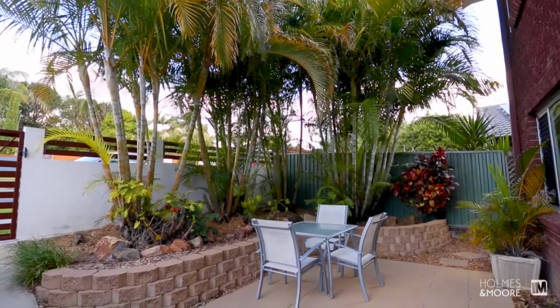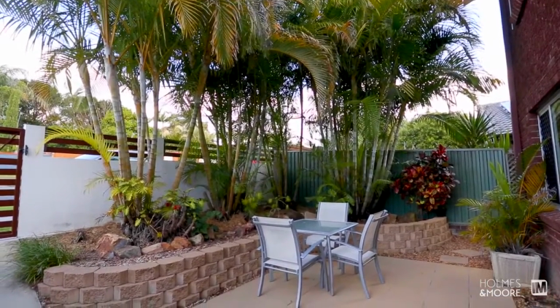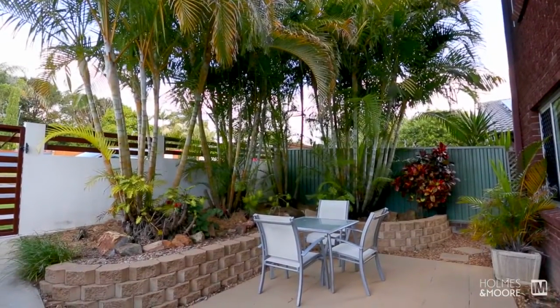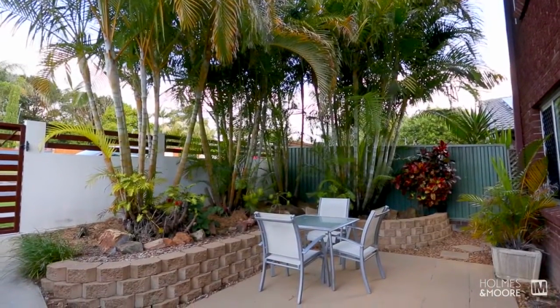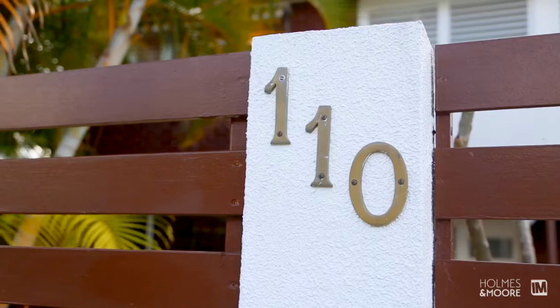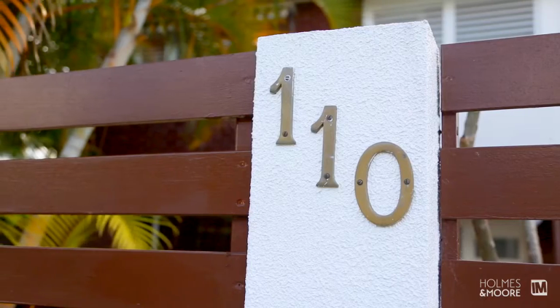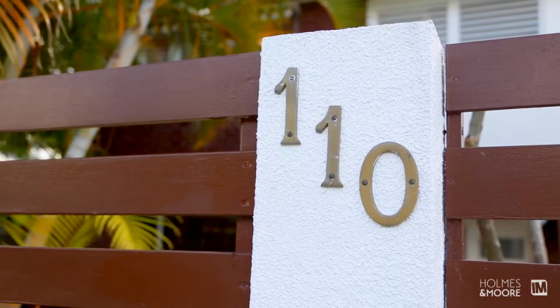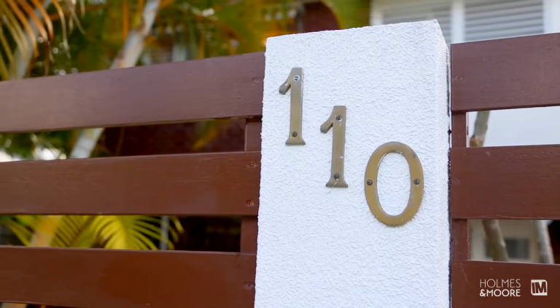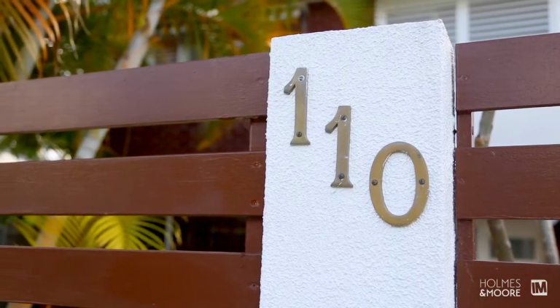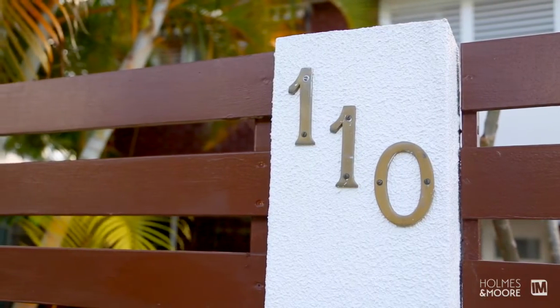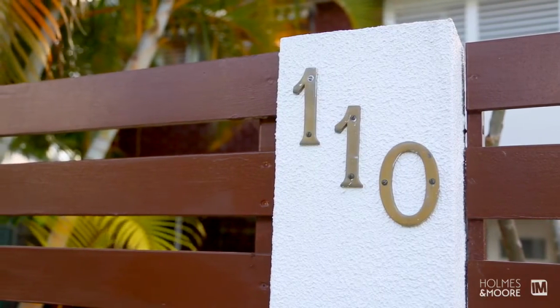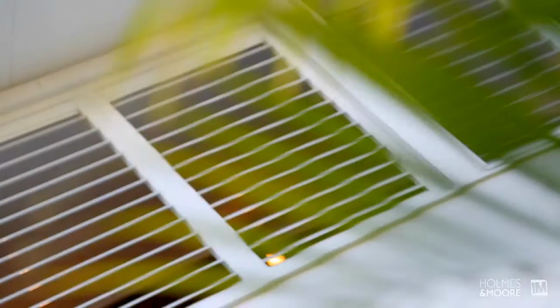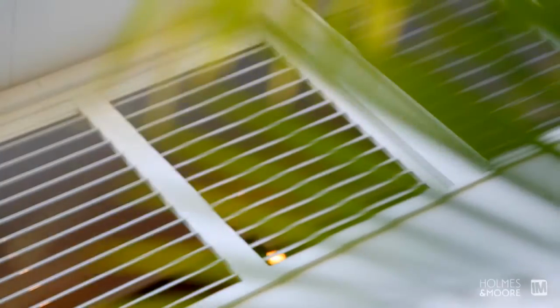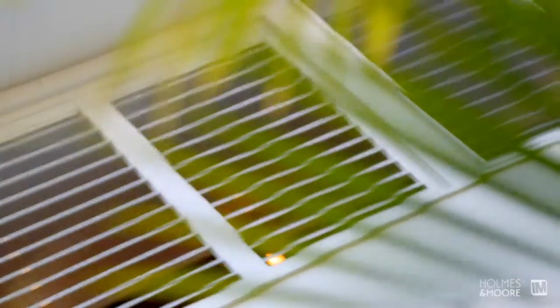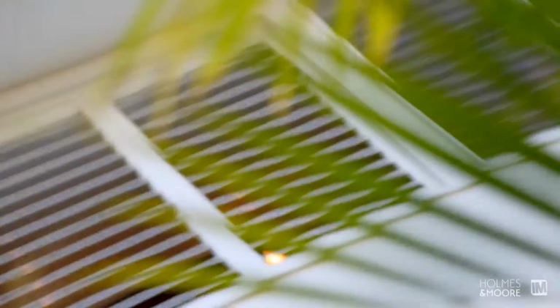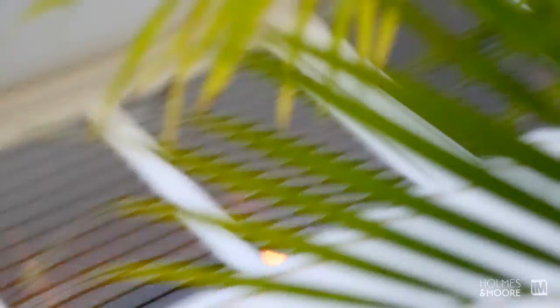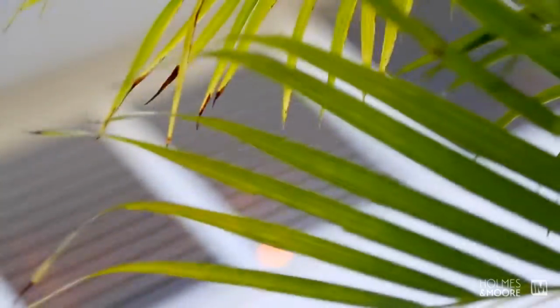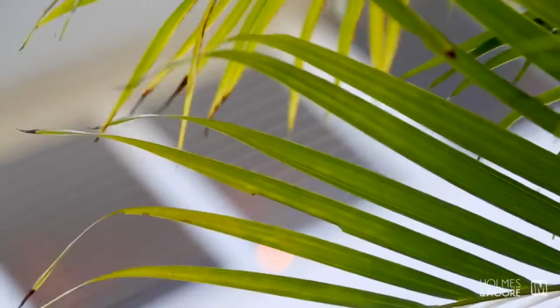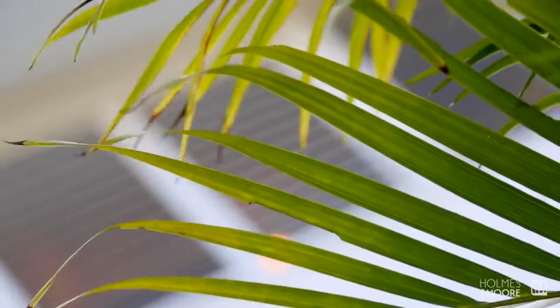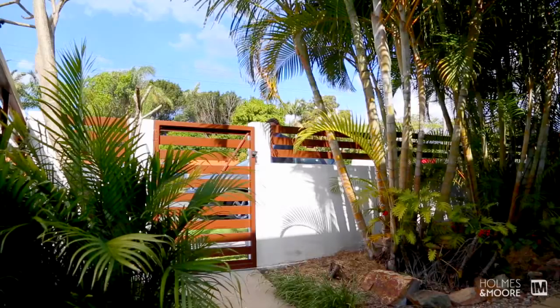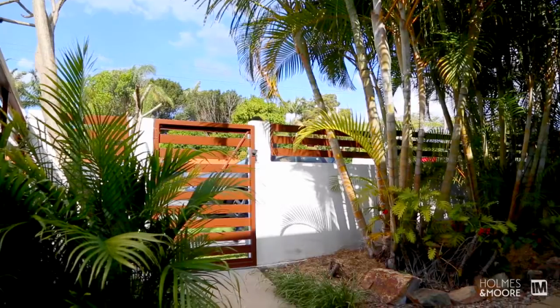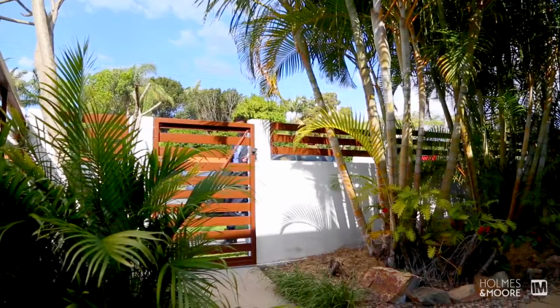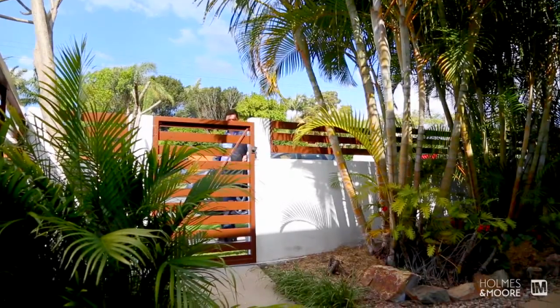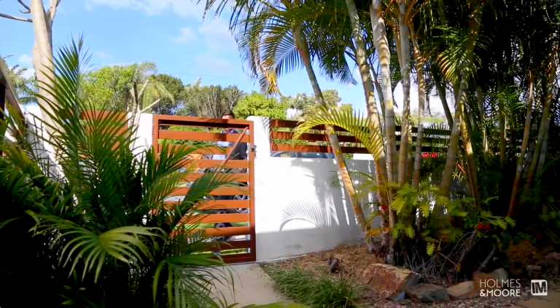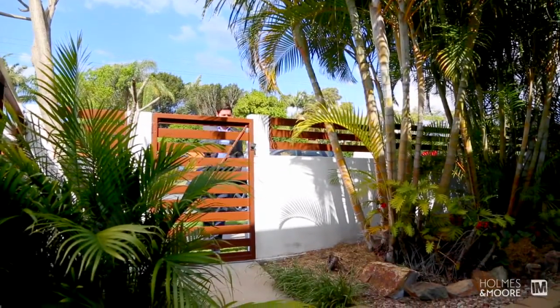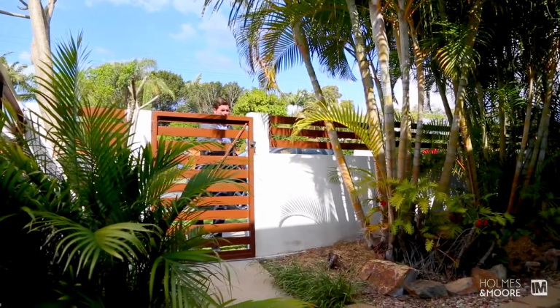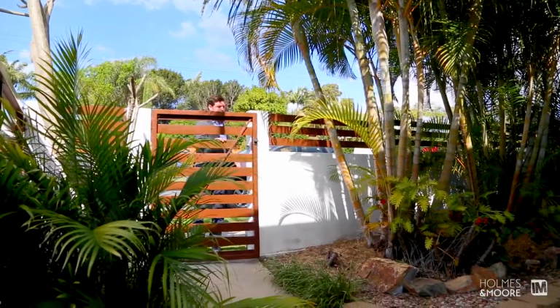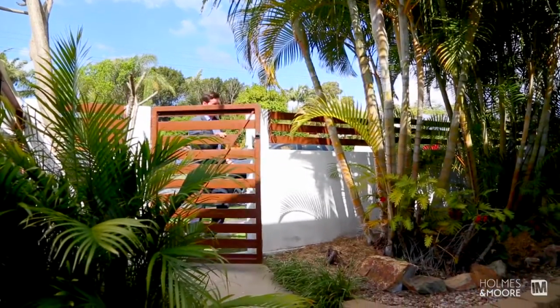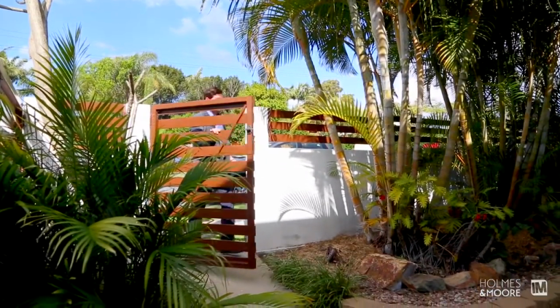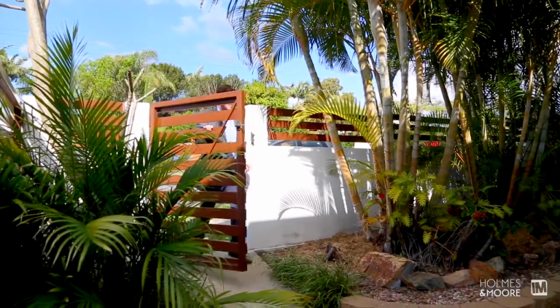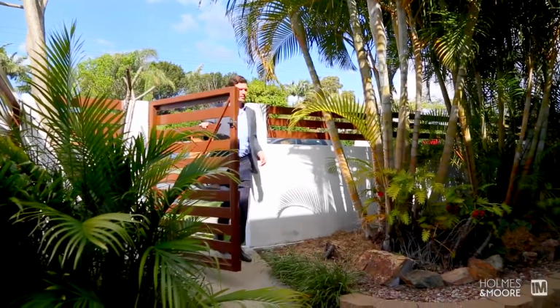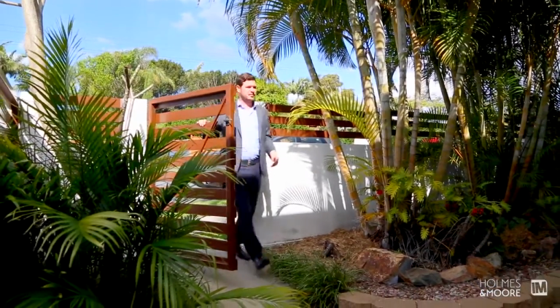I think the exterior of the property is really welcoming. You can see that it's a sizable home, but it's what lies beneath that is truly special.